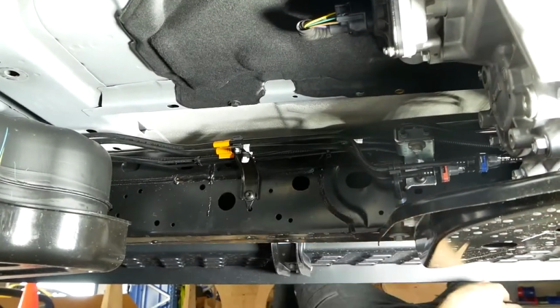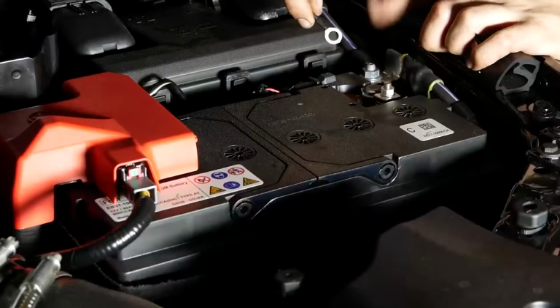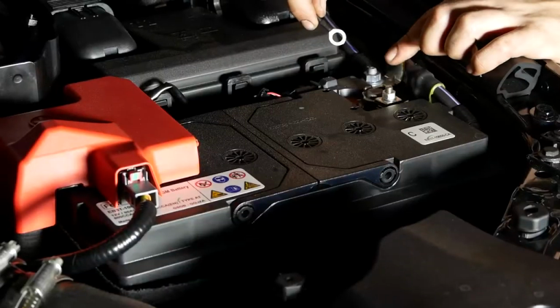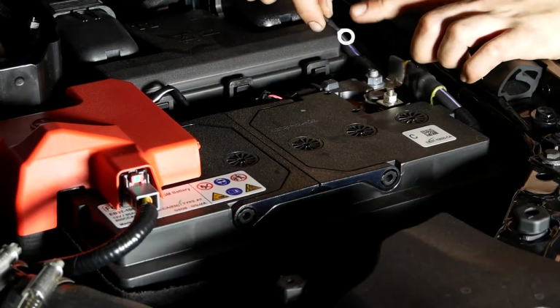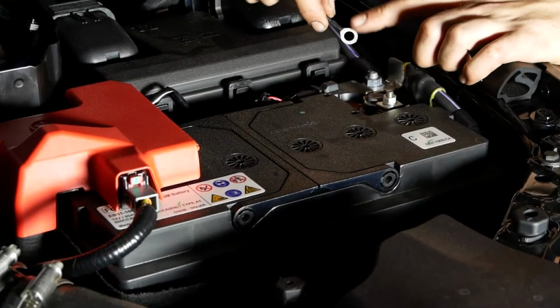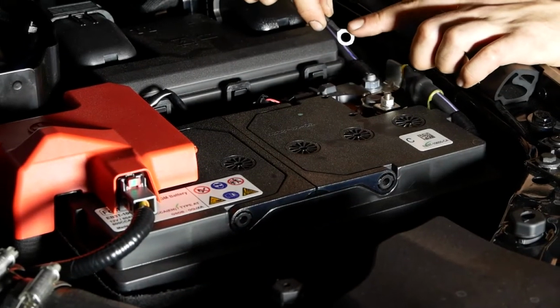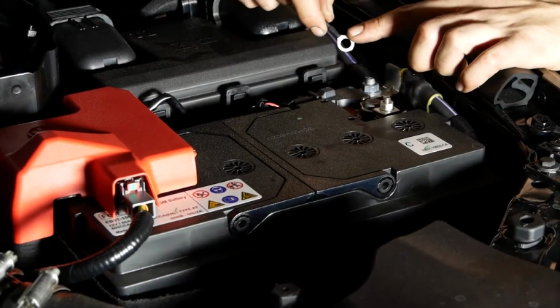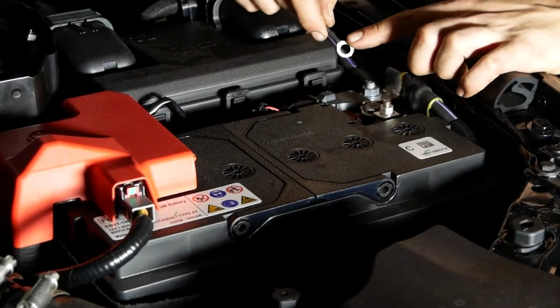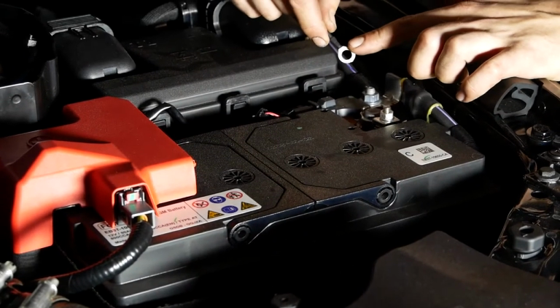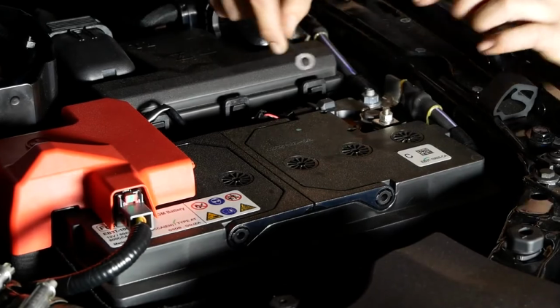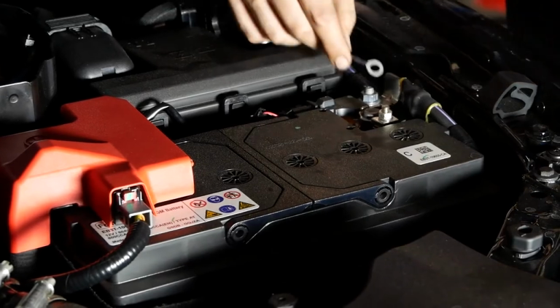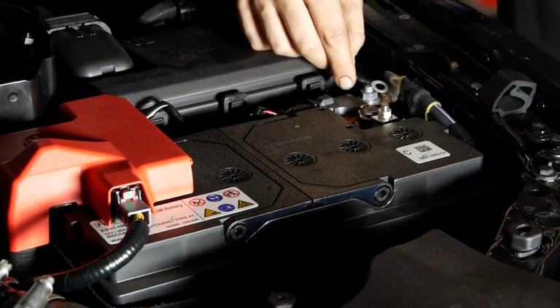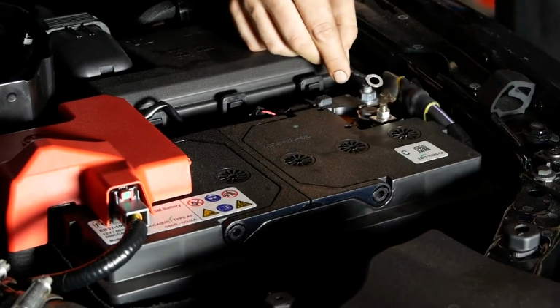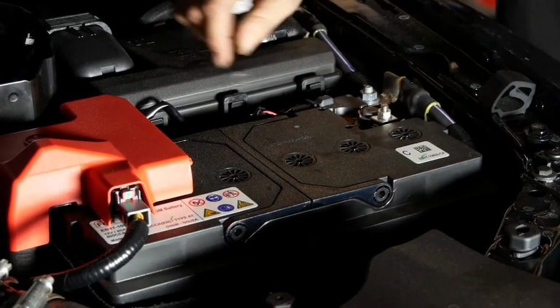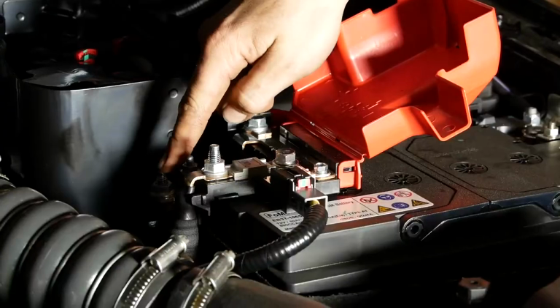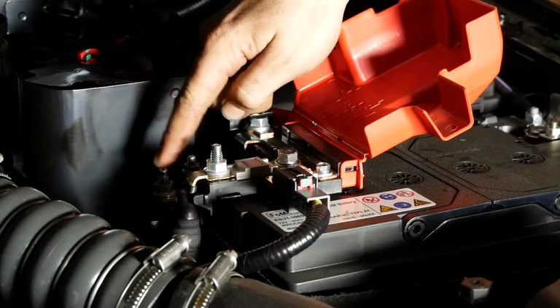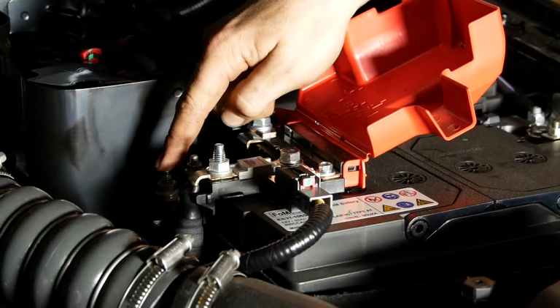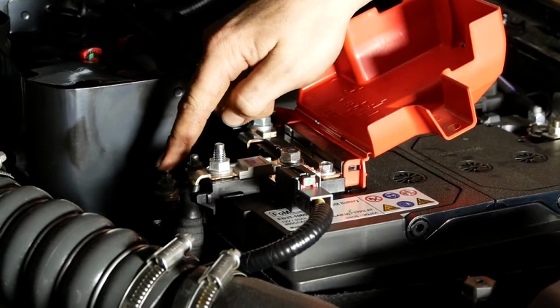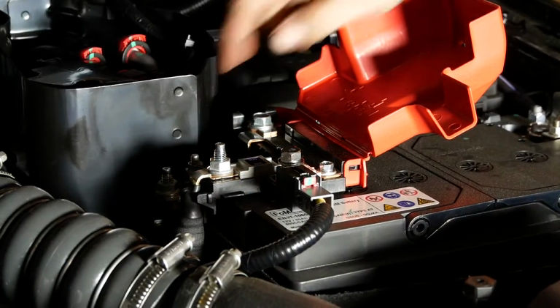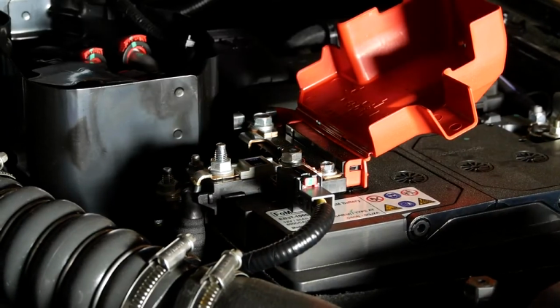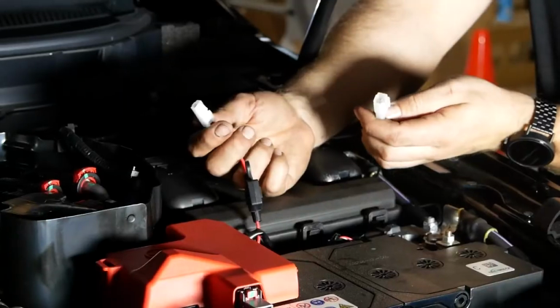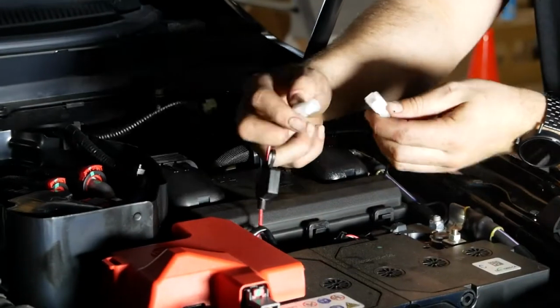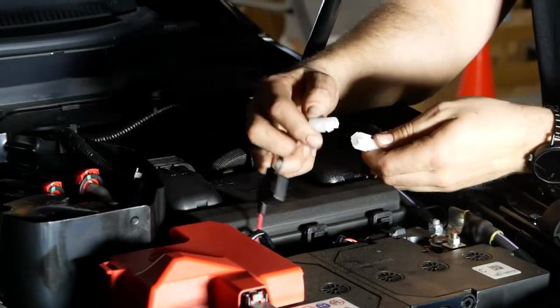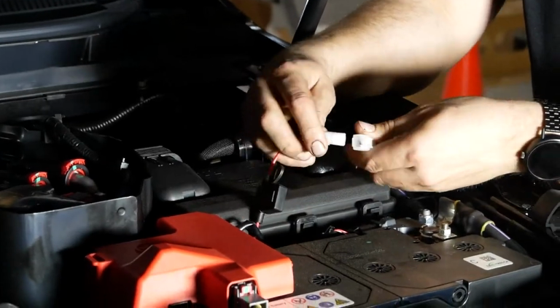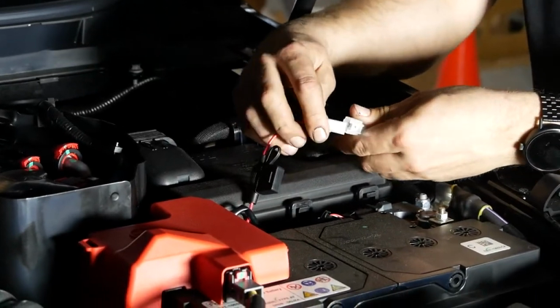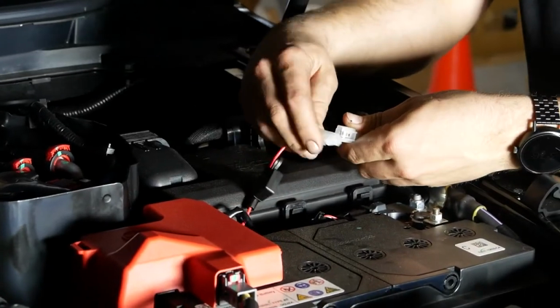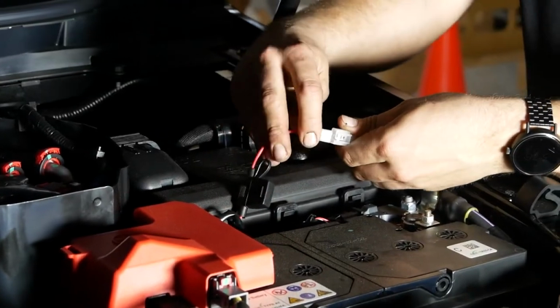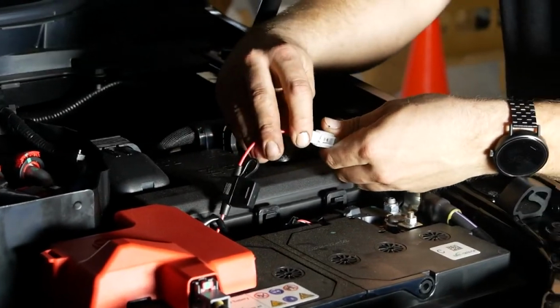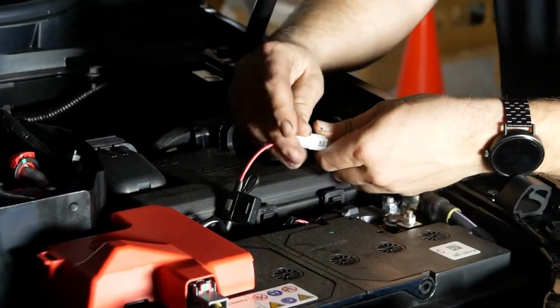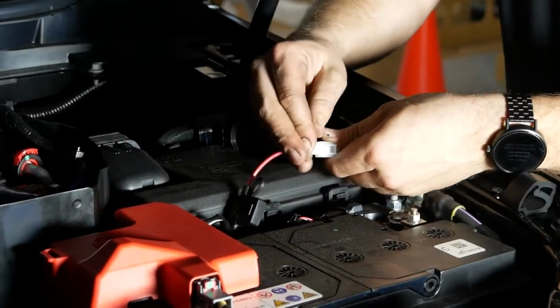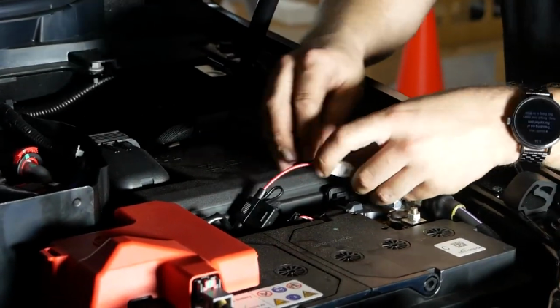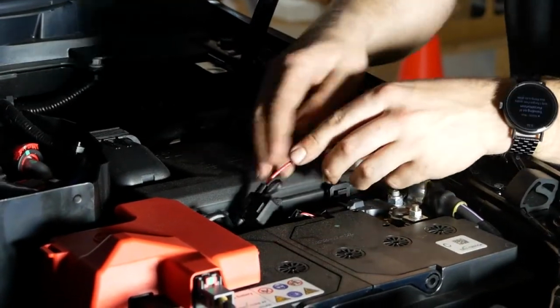Connect the wiring loom to the battery, then connect the positive wire to the wiring loom.